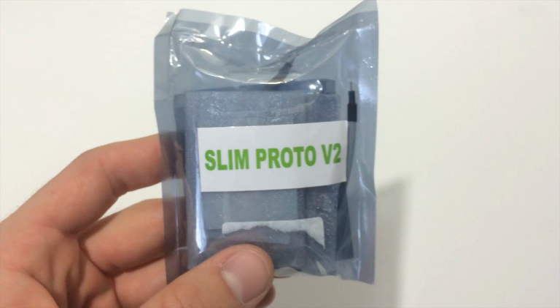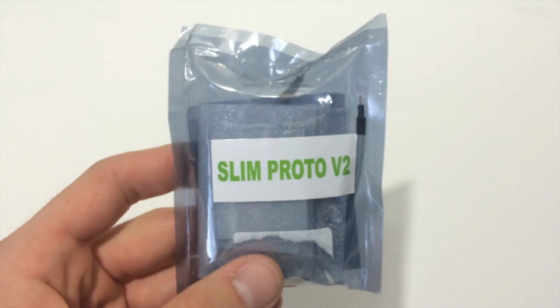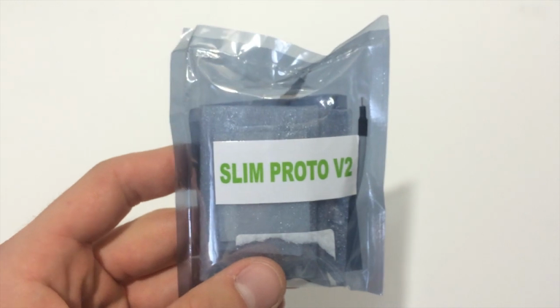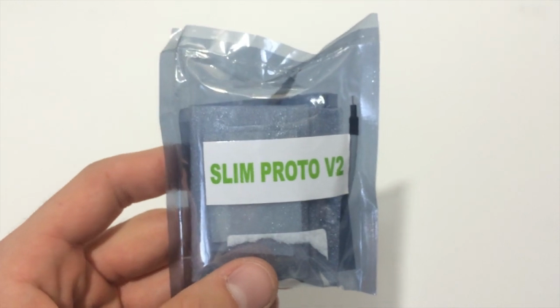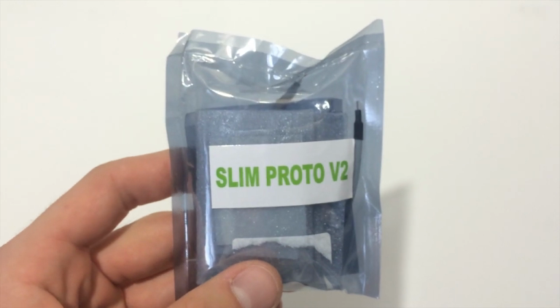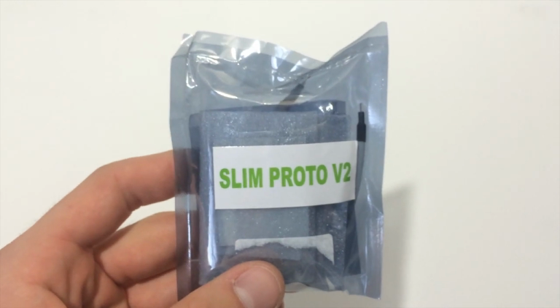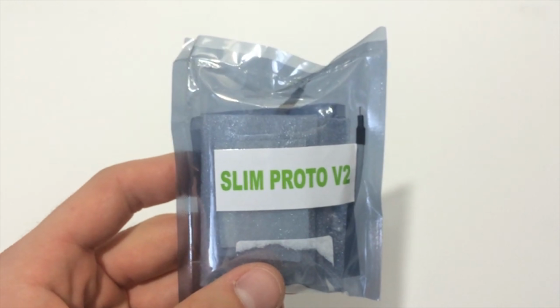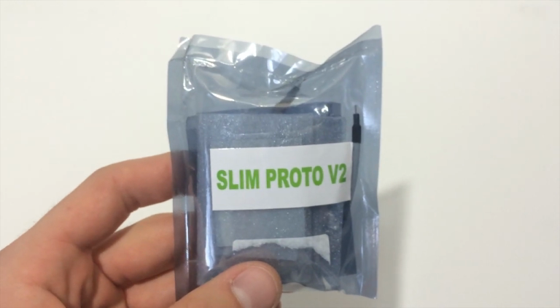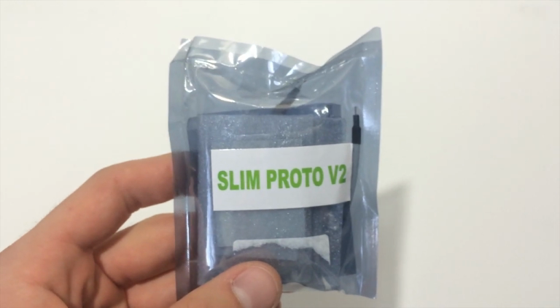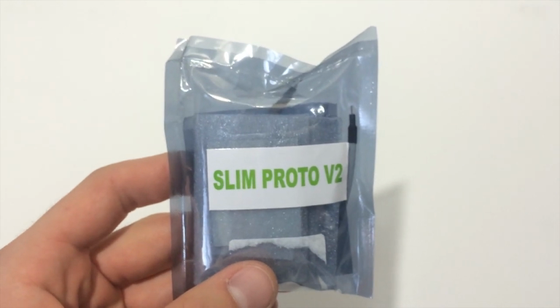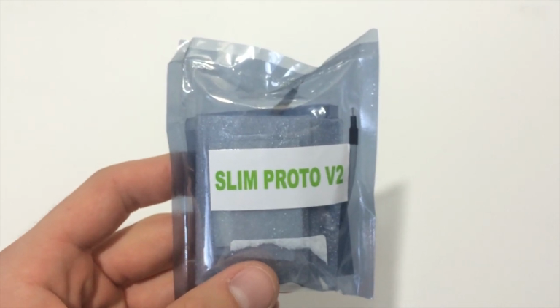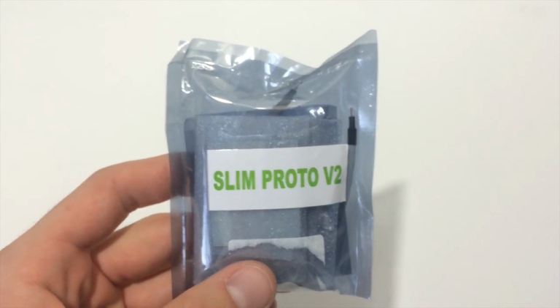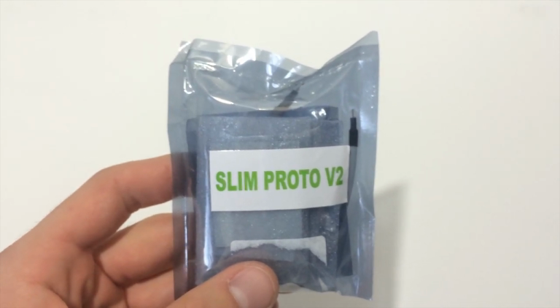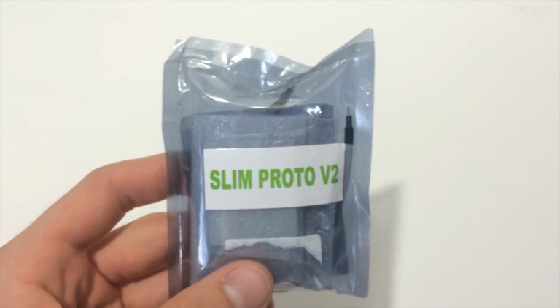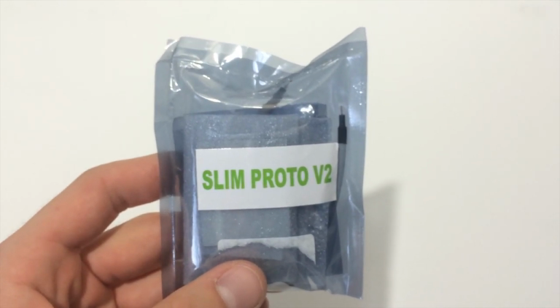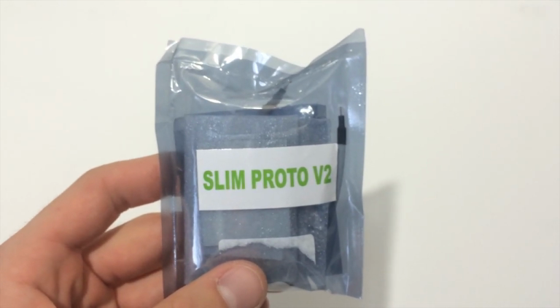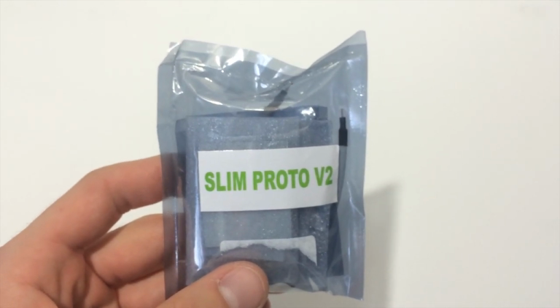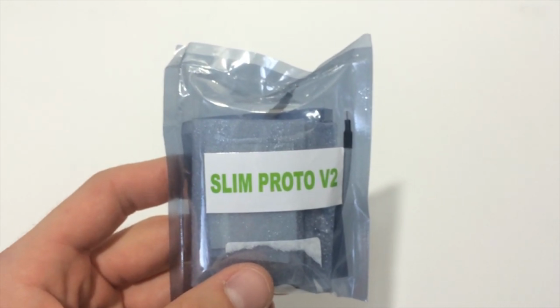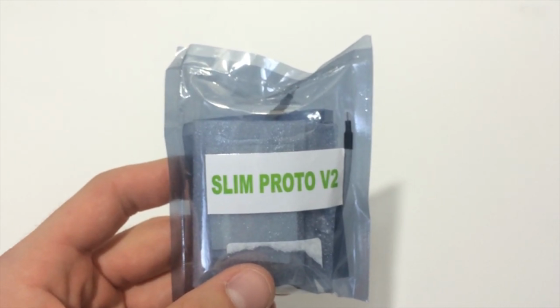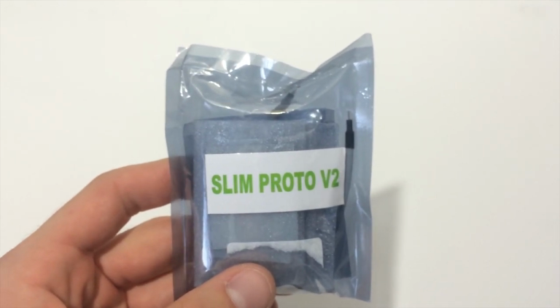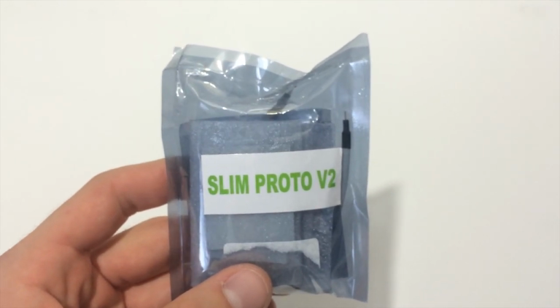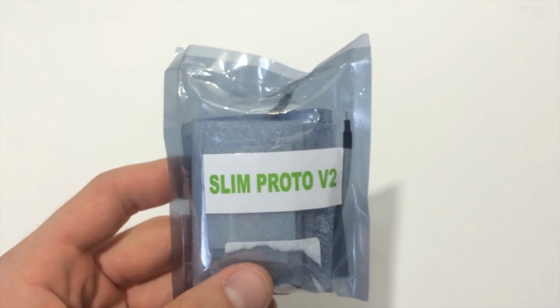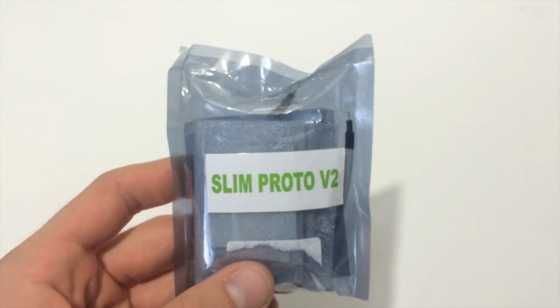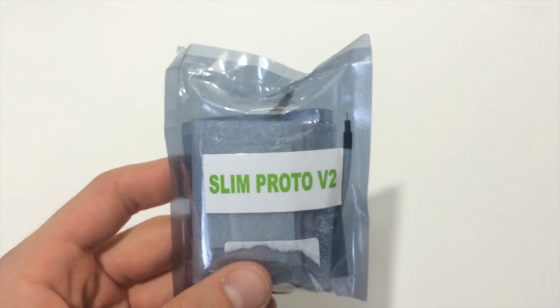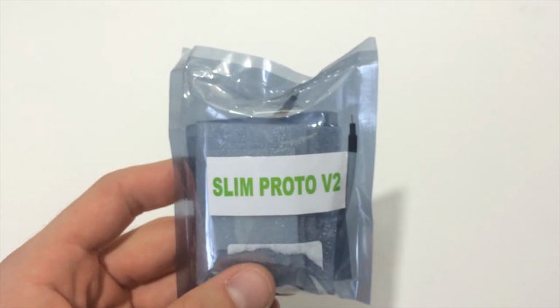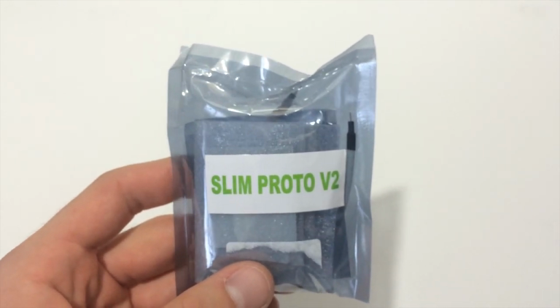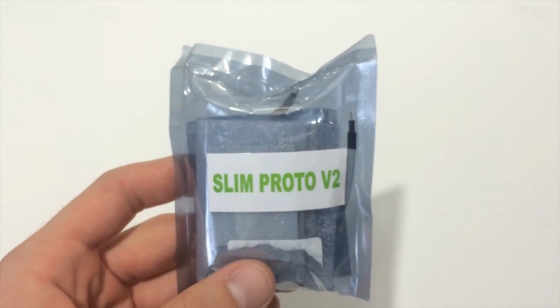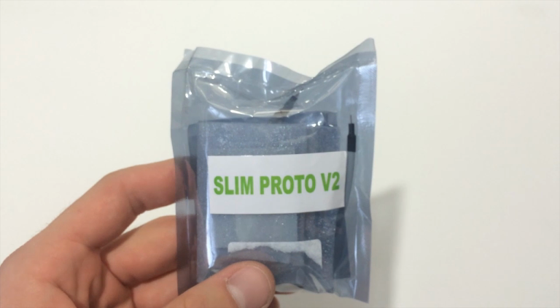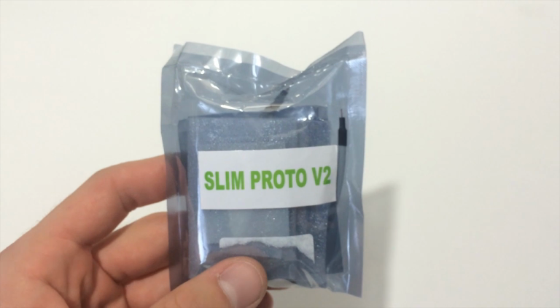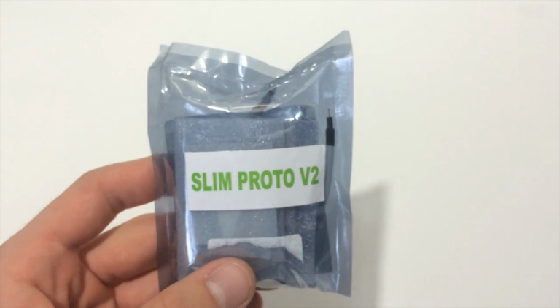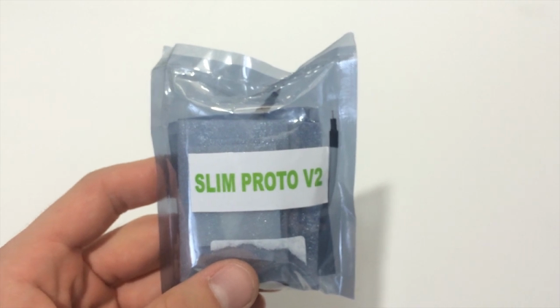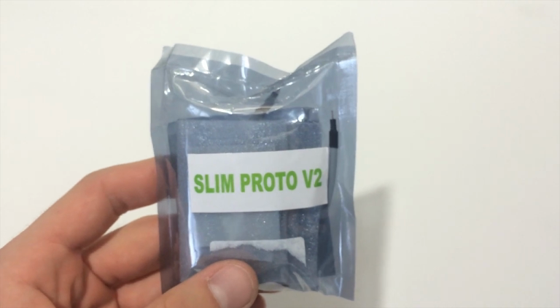What's up guys, DopeSunter930 here, with oddly enough, a mod chip unboxing for the Xbox 360.